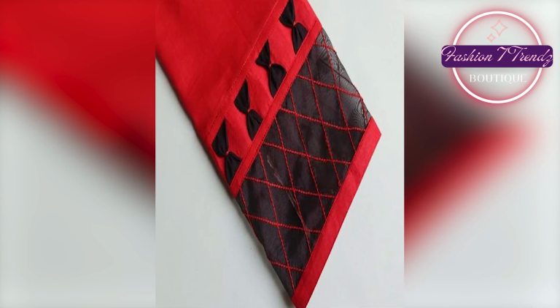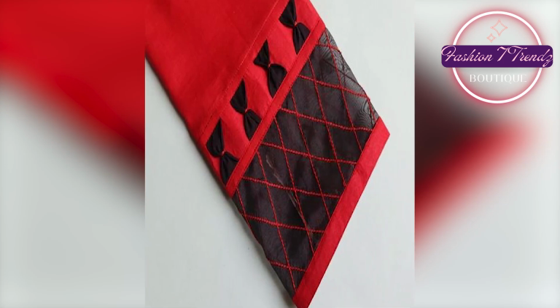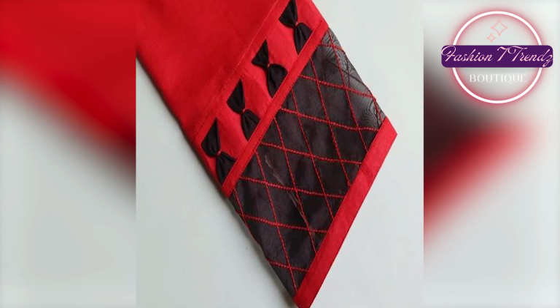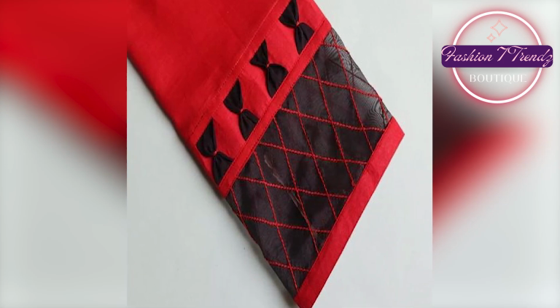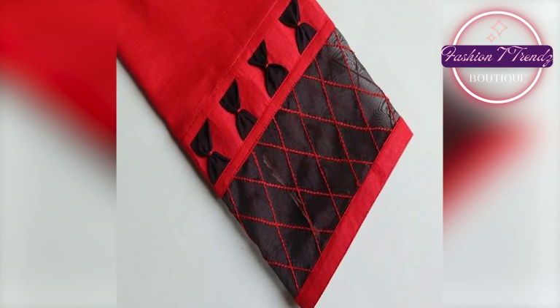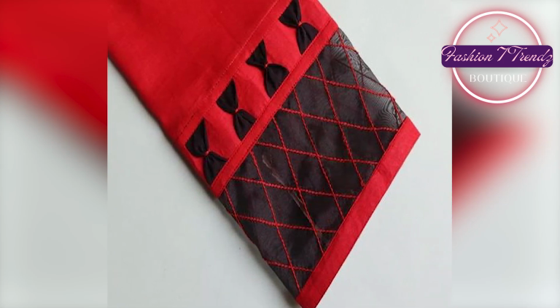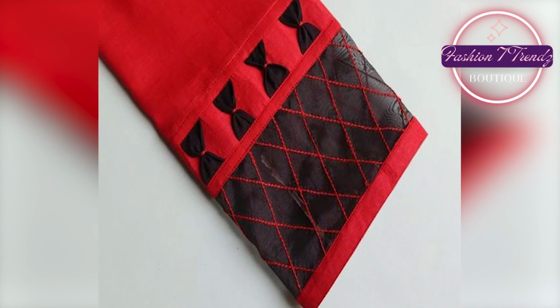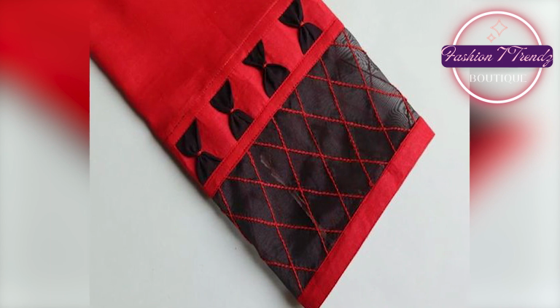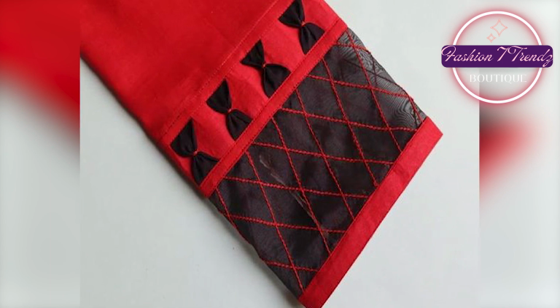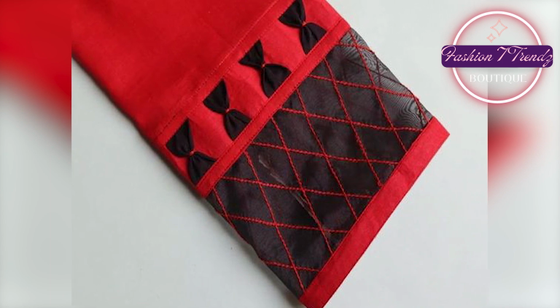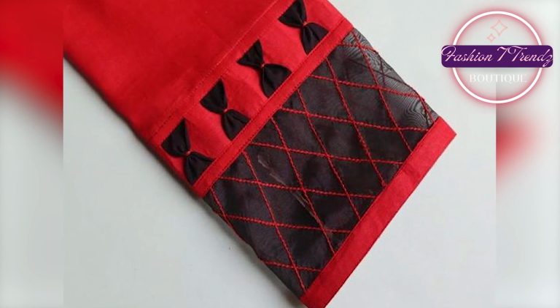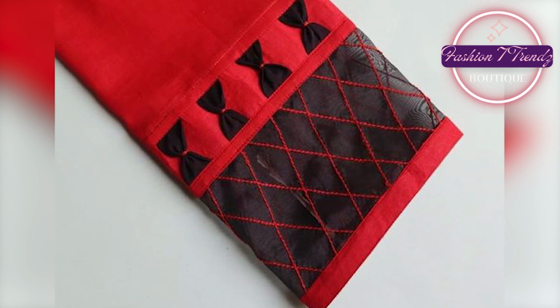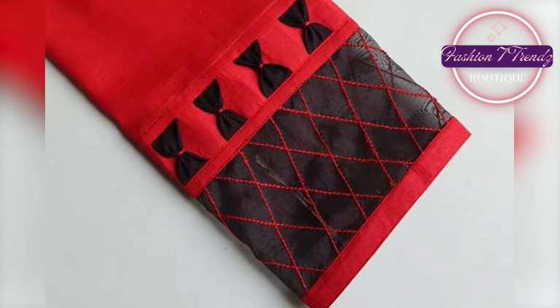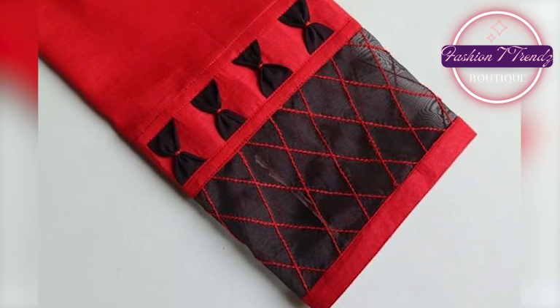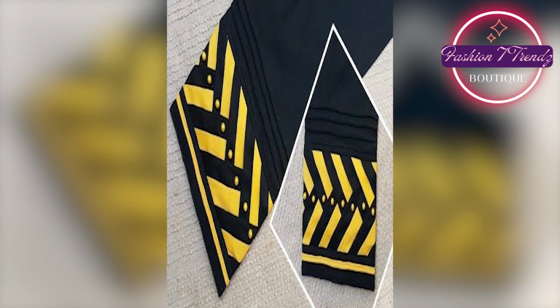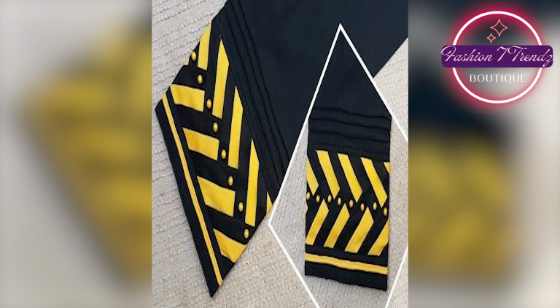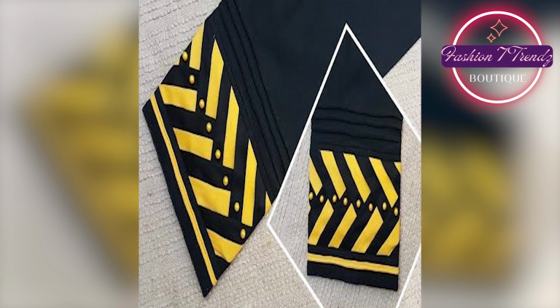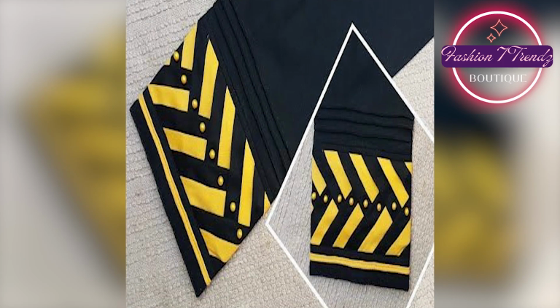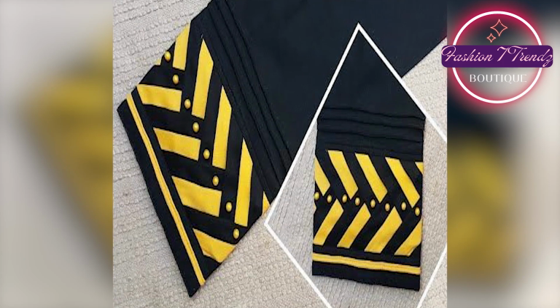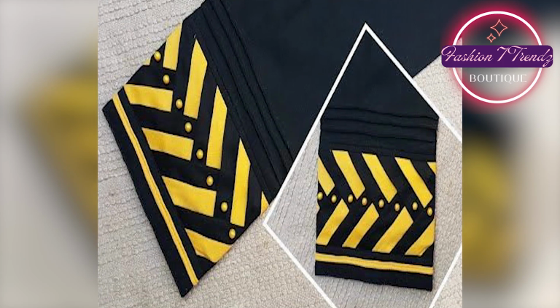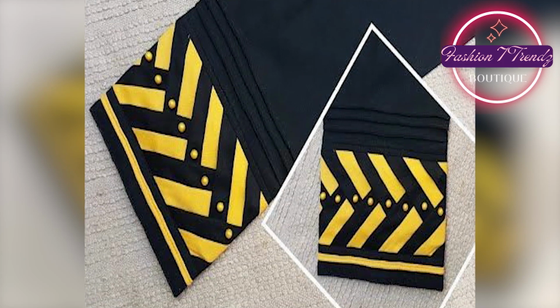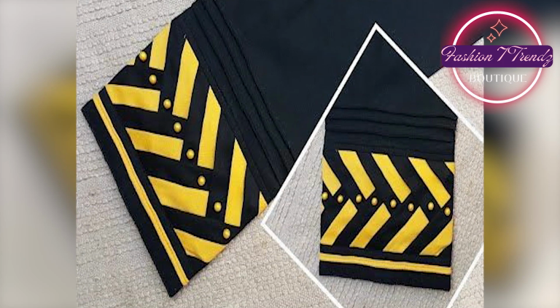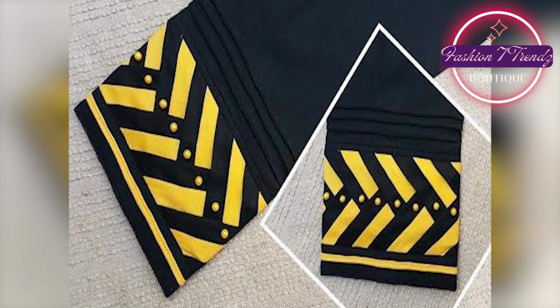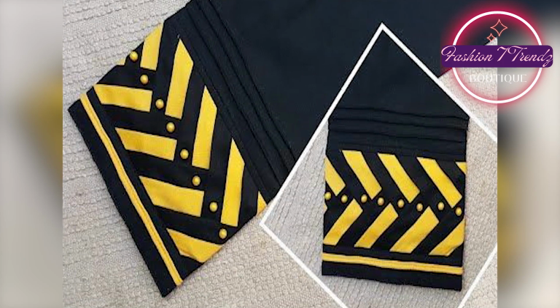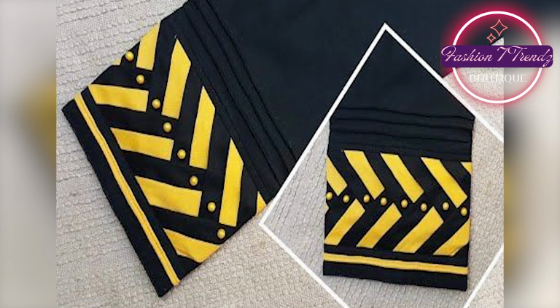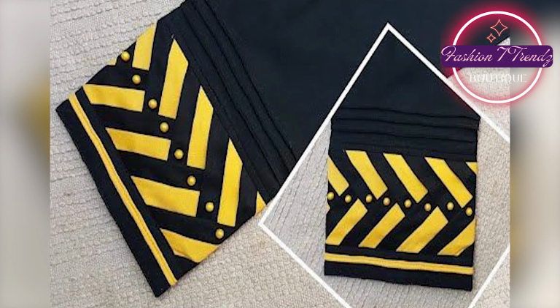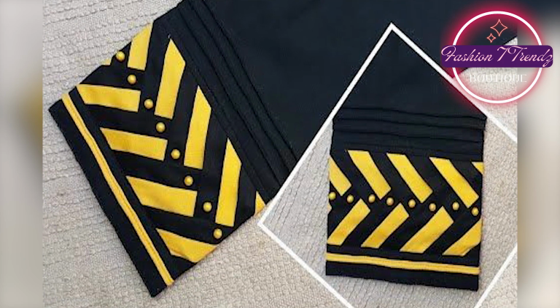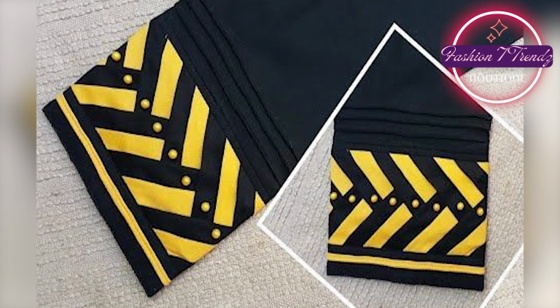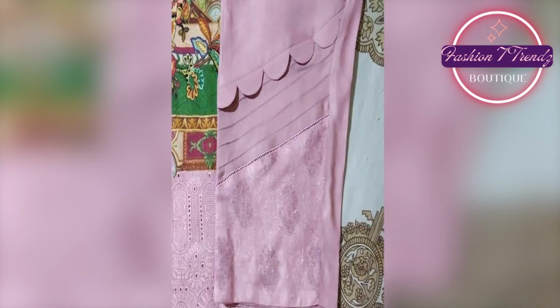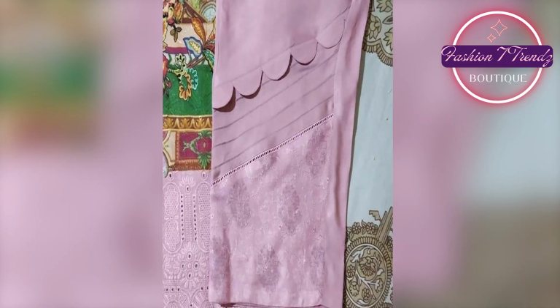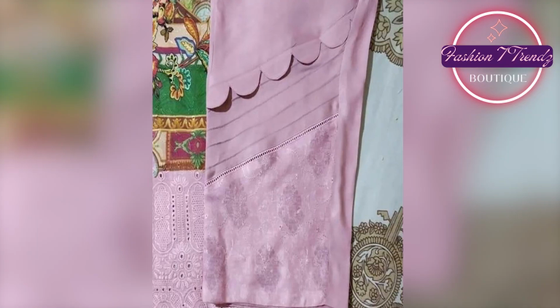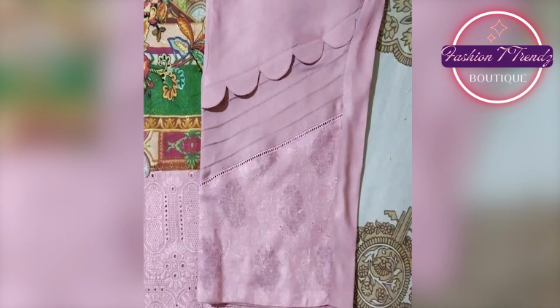These were some trendy trouser designs that you should try. With these designs, you will take your fashion game to the next level.